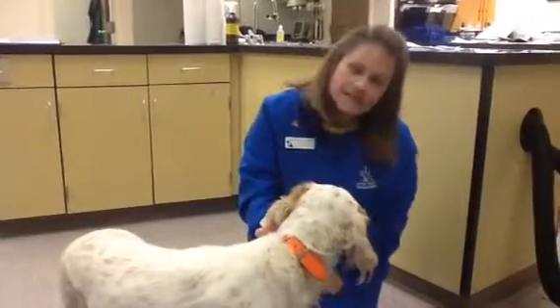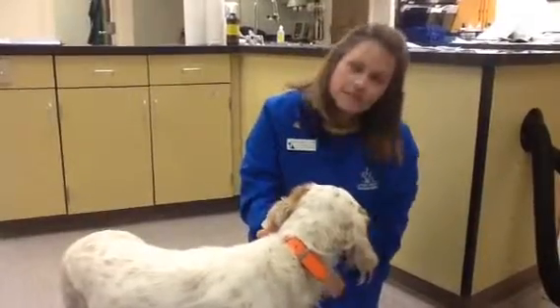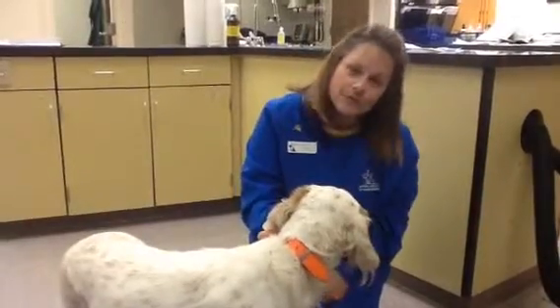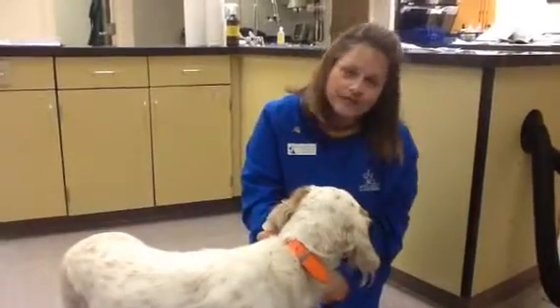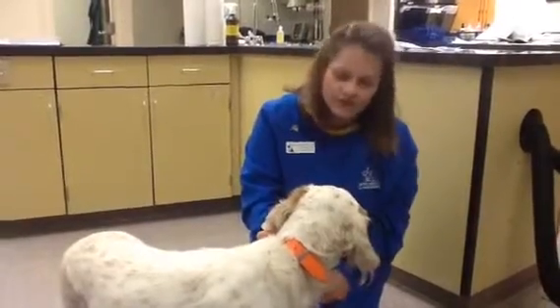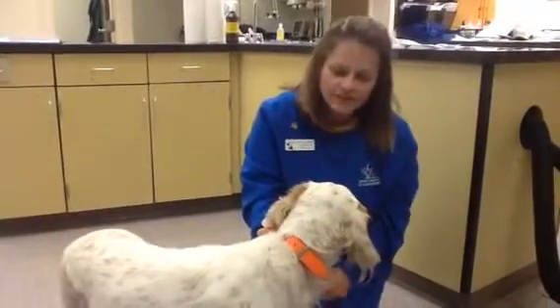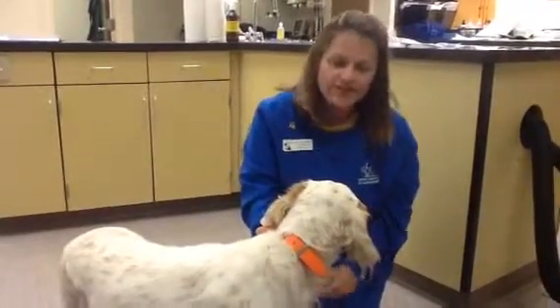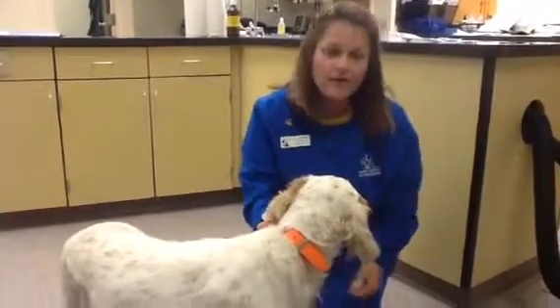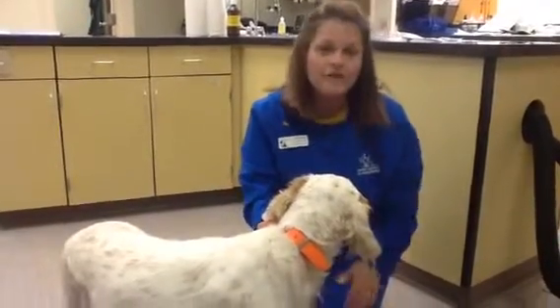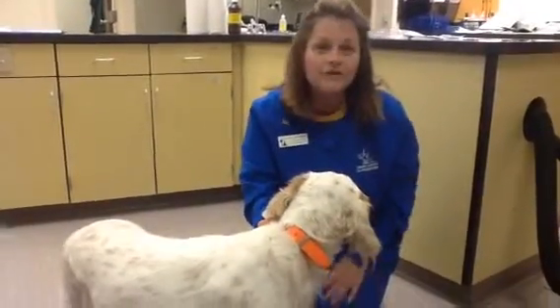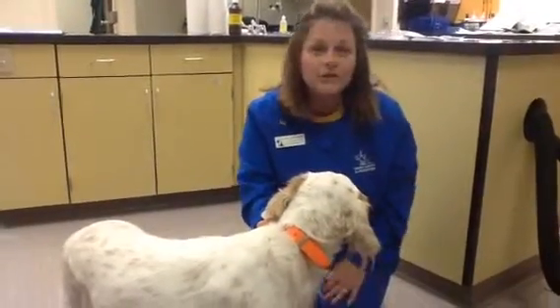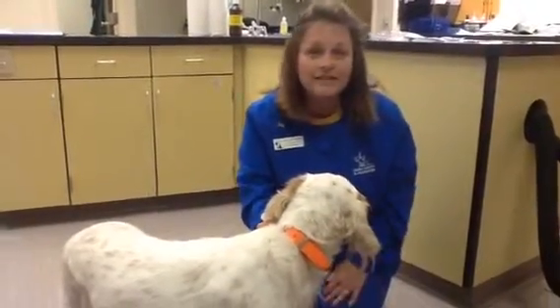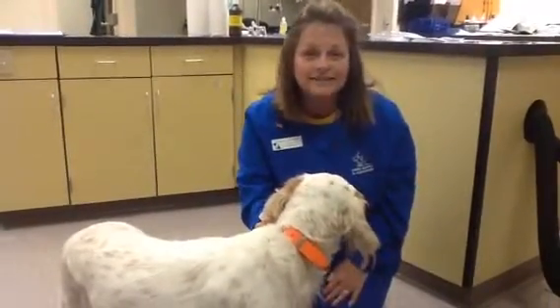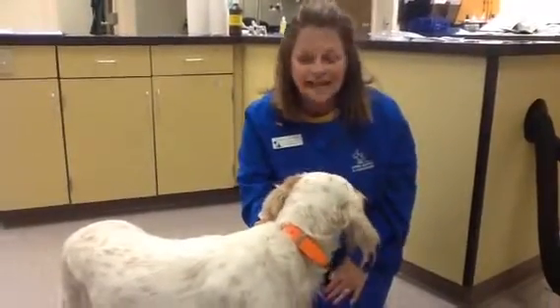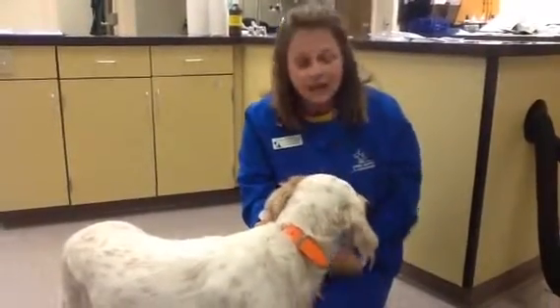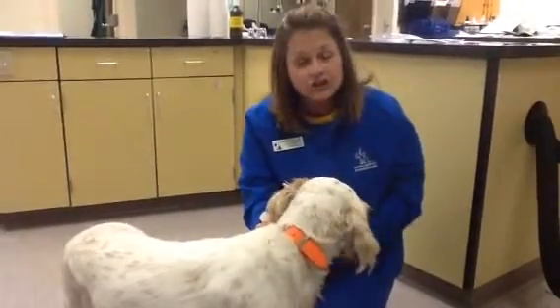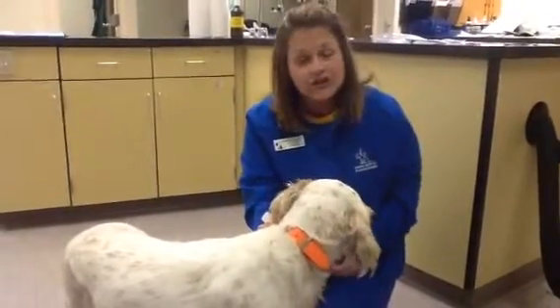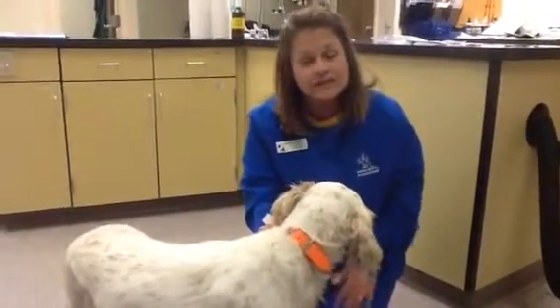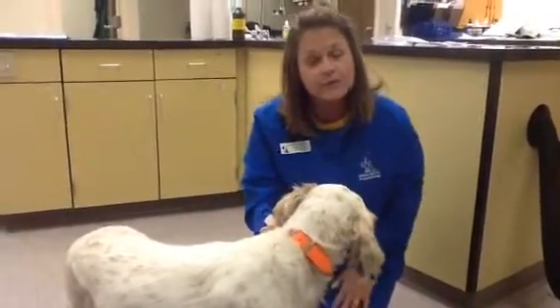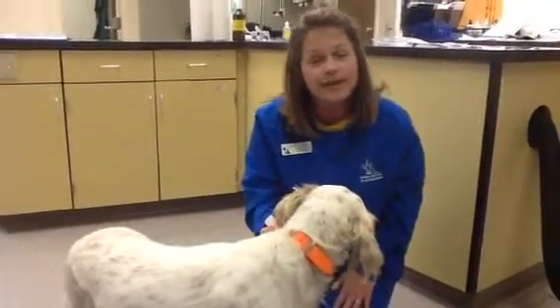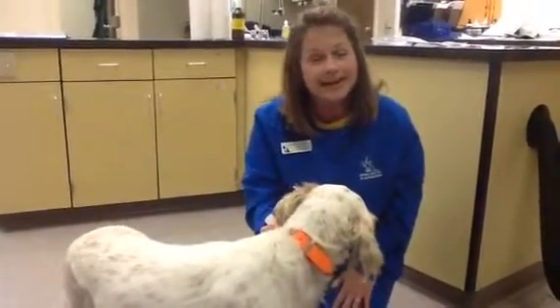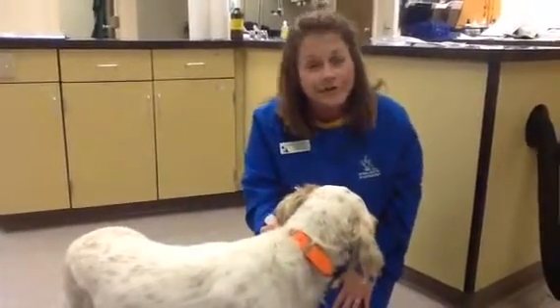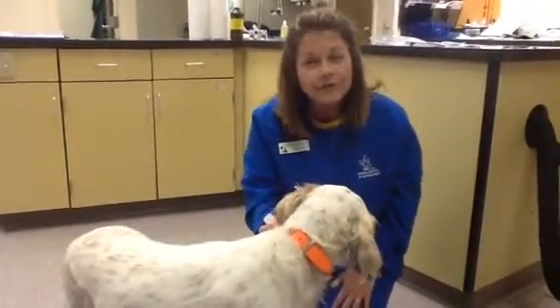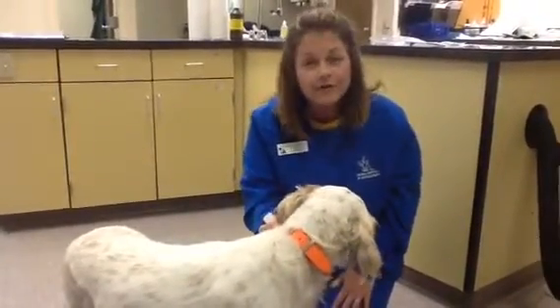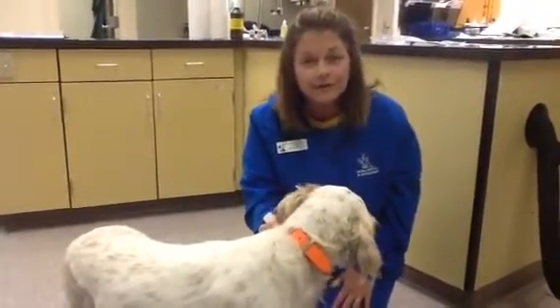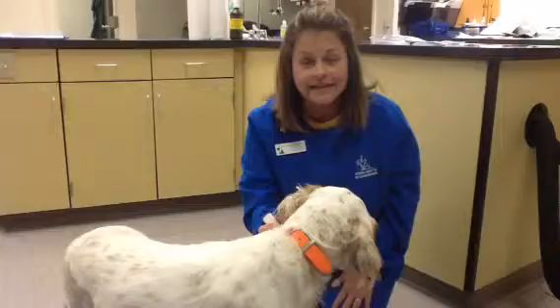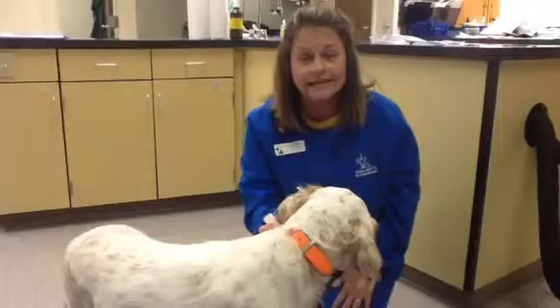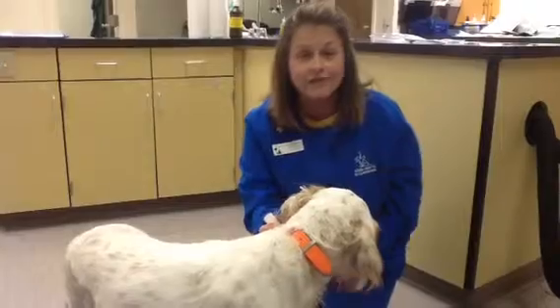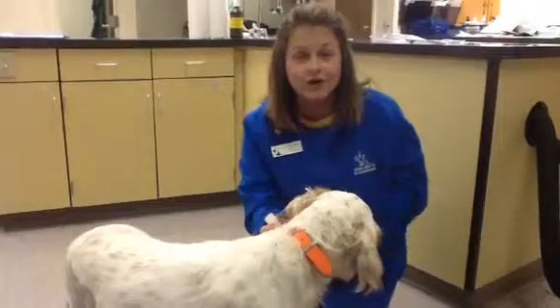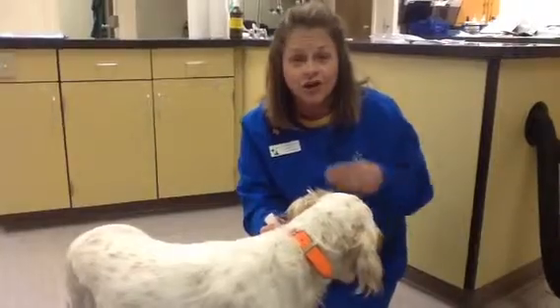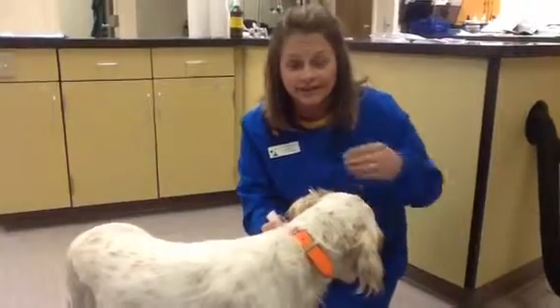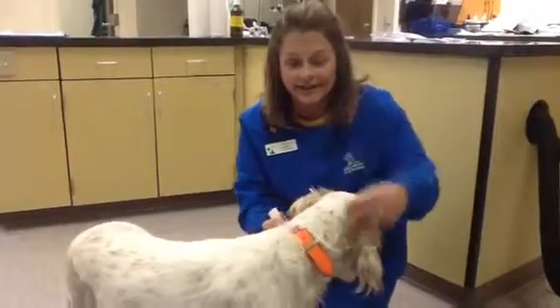And this is Breeze and she's going to help me show that today. She gets it put on every 30 days for her hunting.